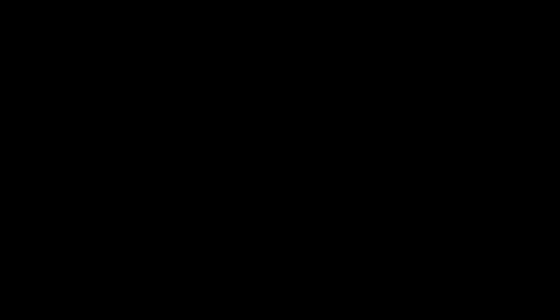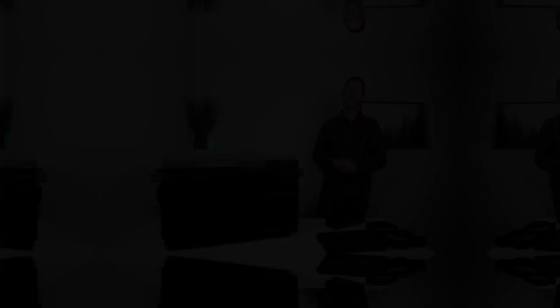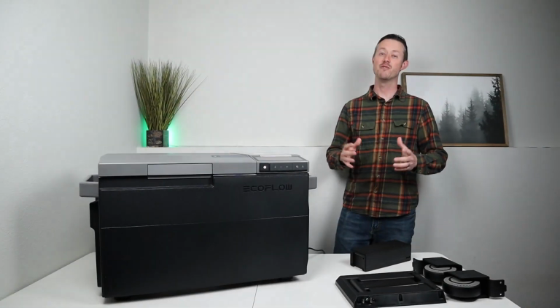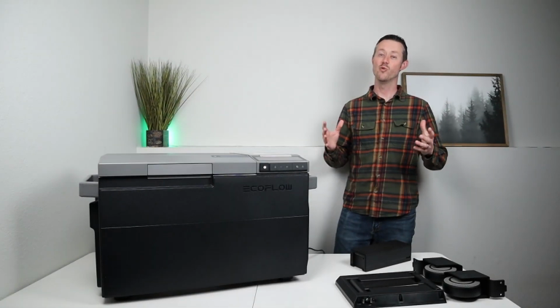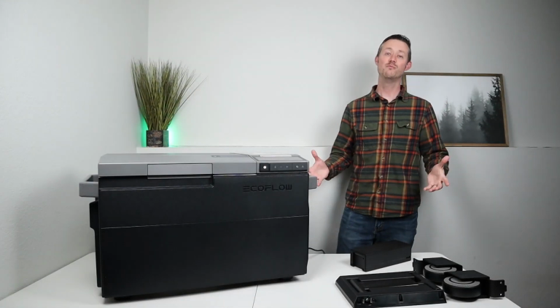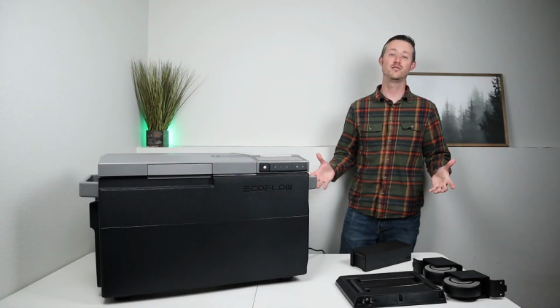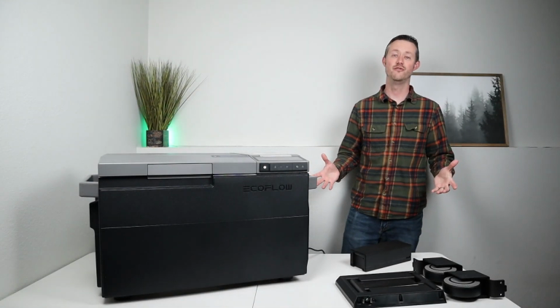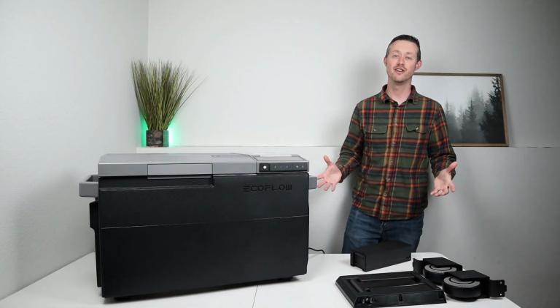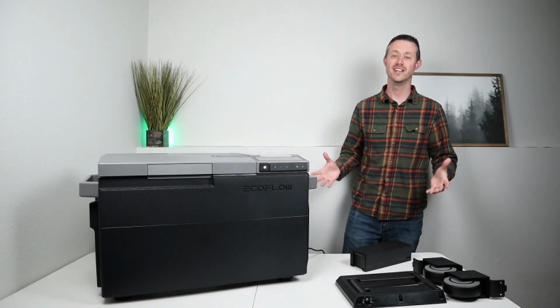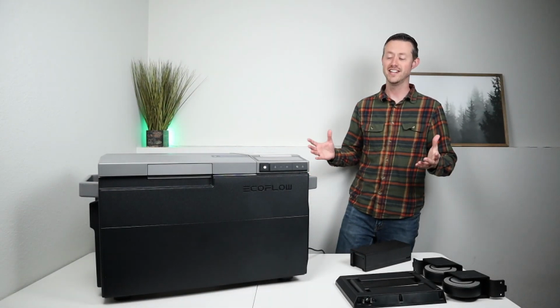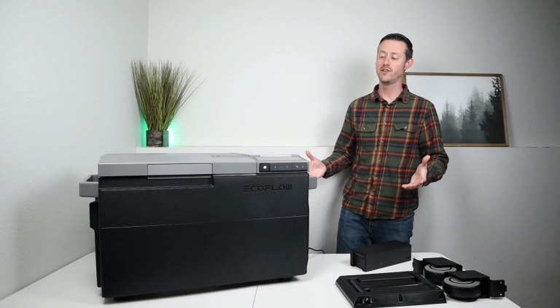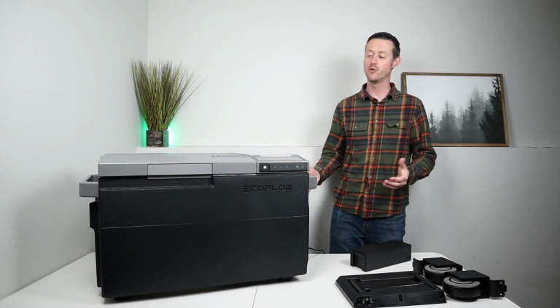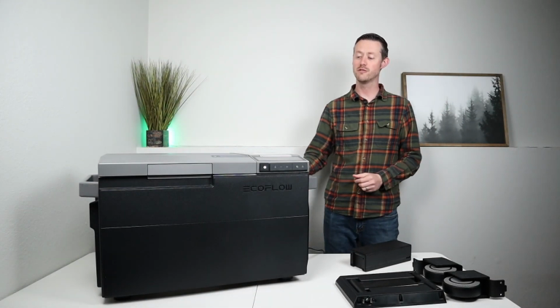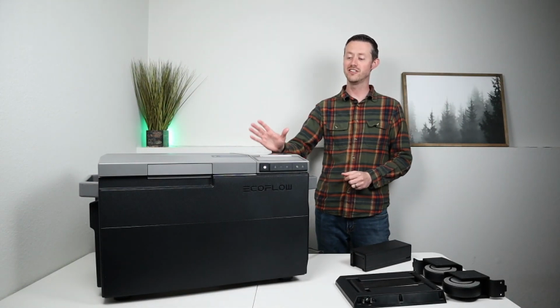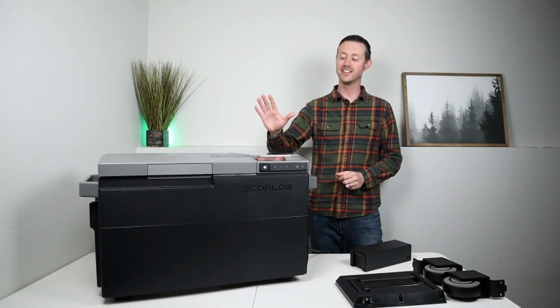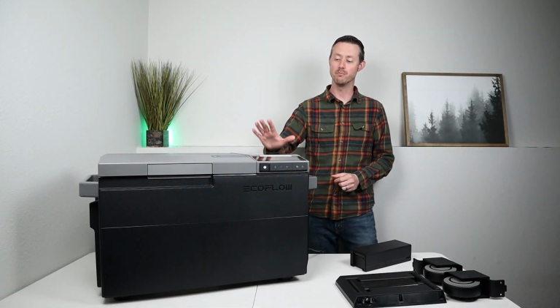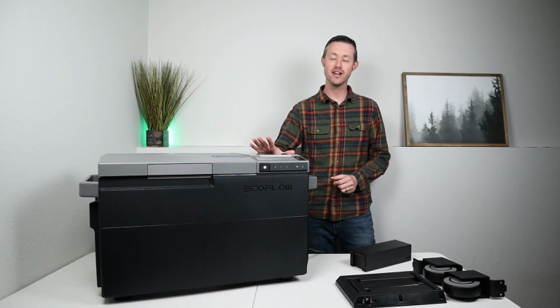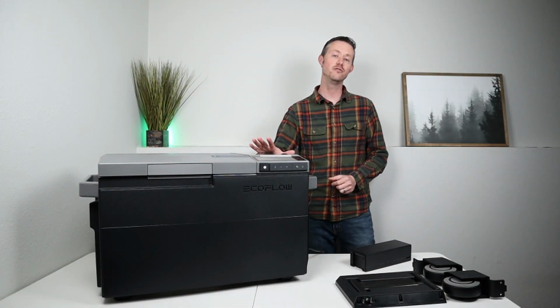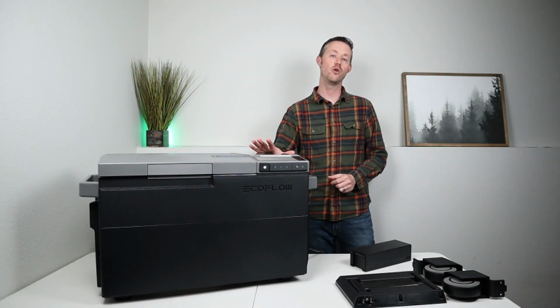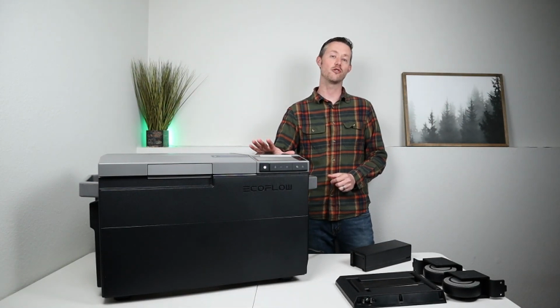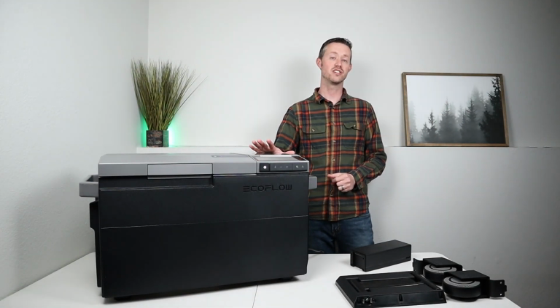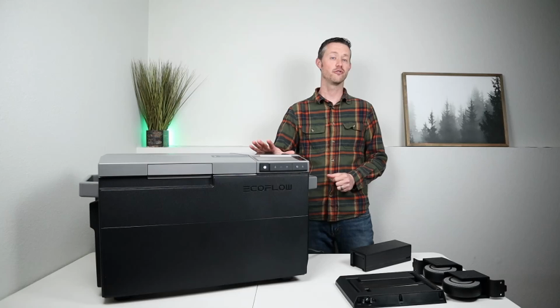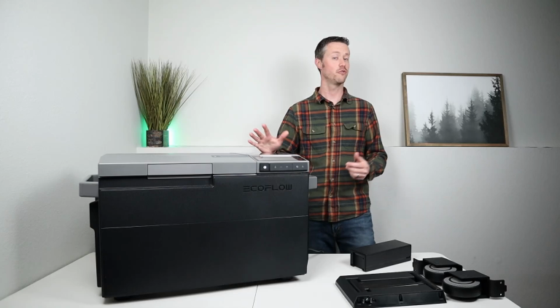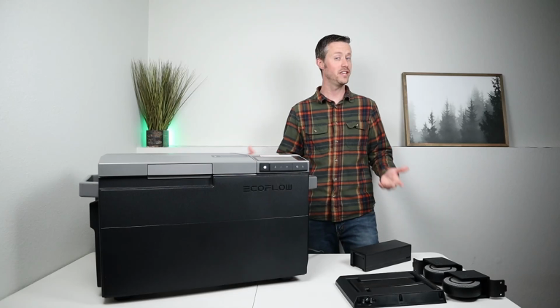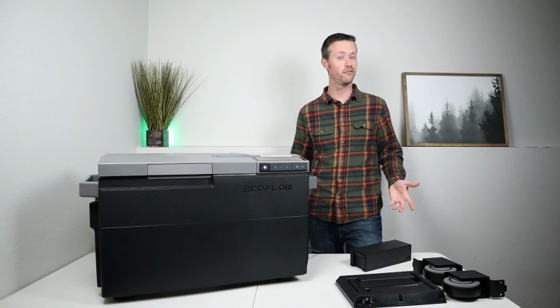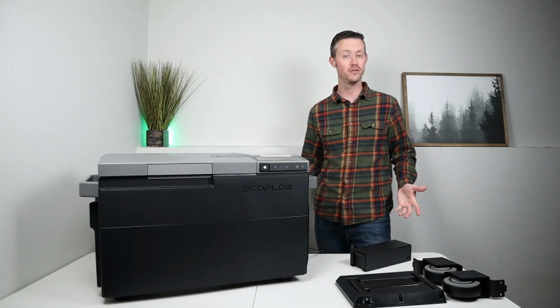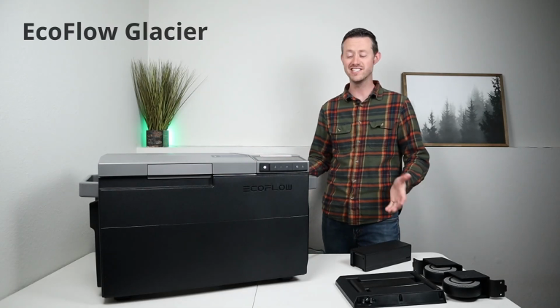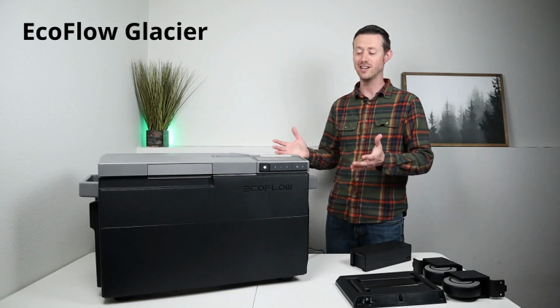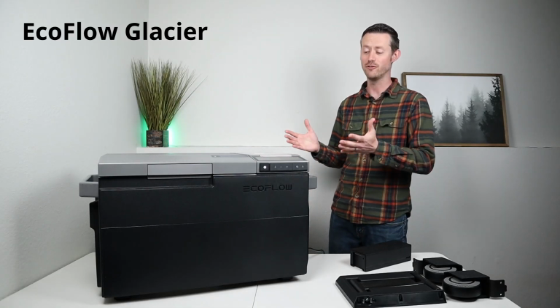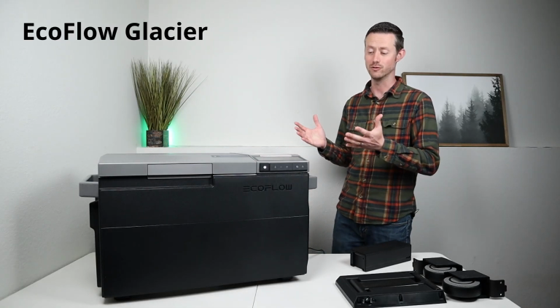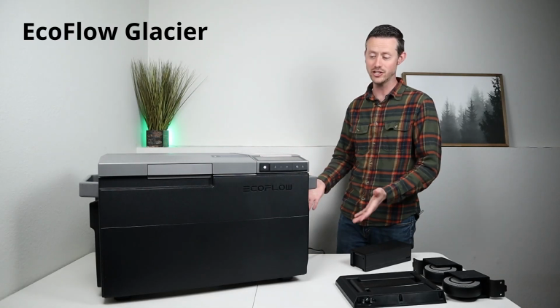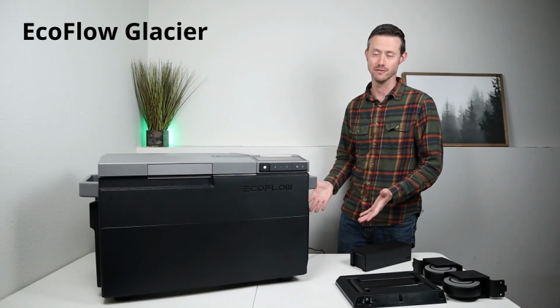Hey everybody, welcome back to a new video. In today's video we're going to be looking at the brand new 12-volt compressor fridge from EcoFlow. This is the EcoFlow Glacier.